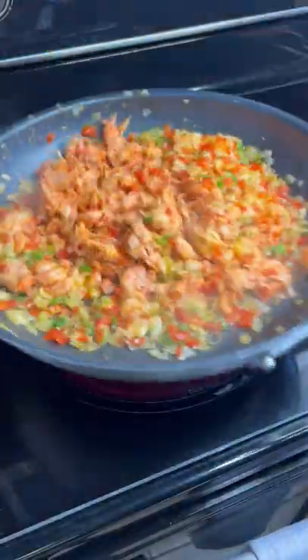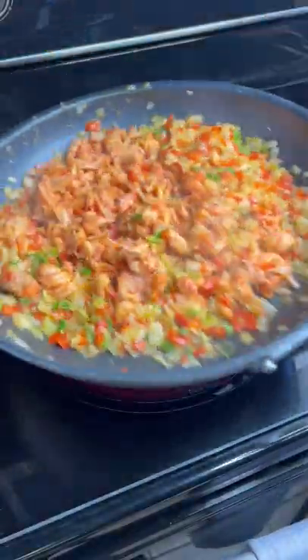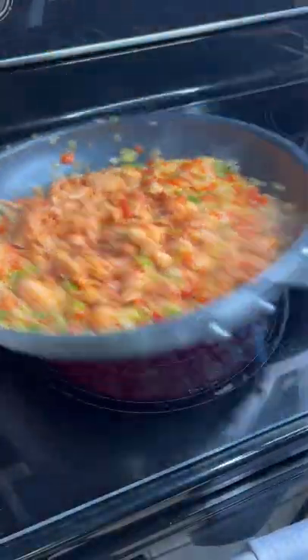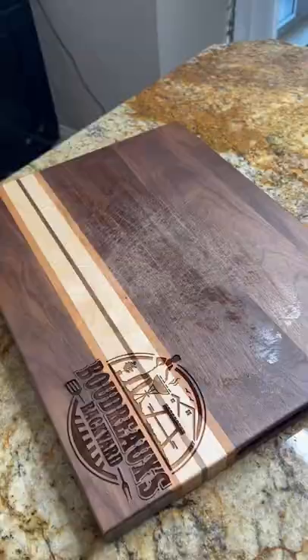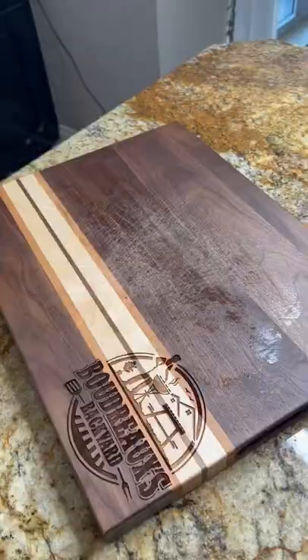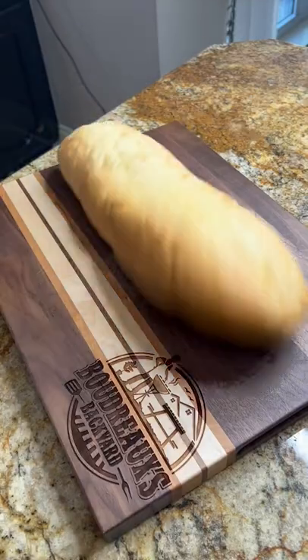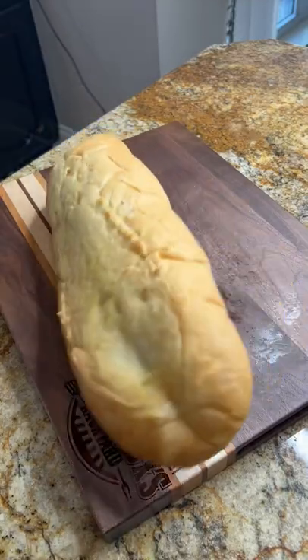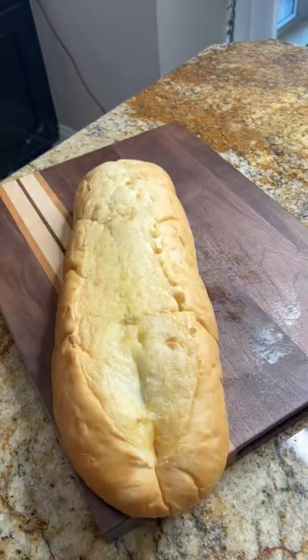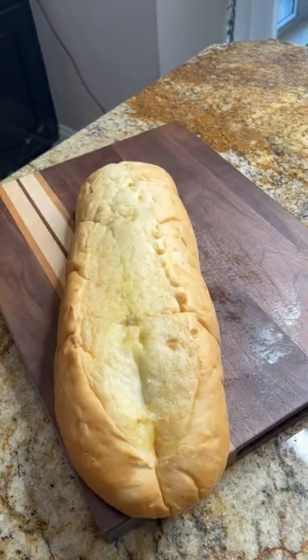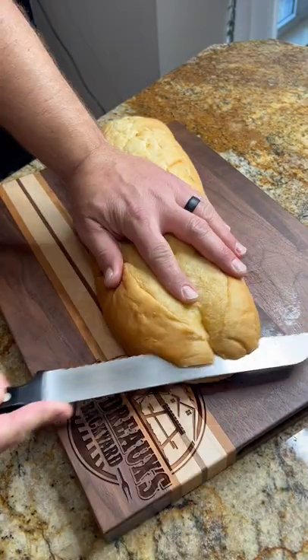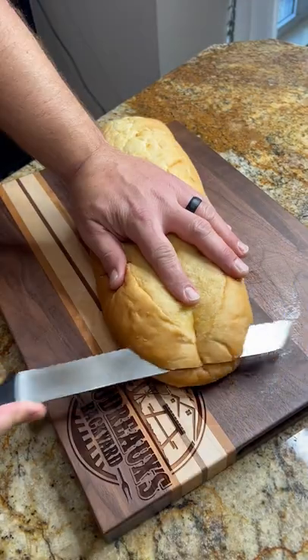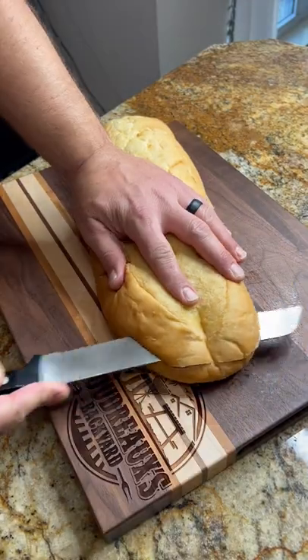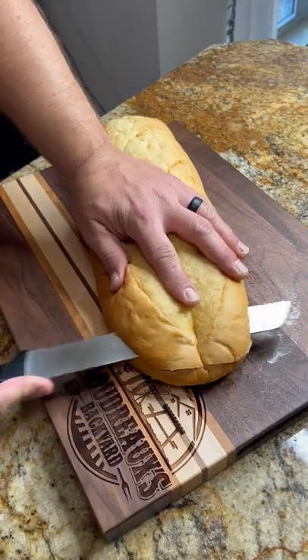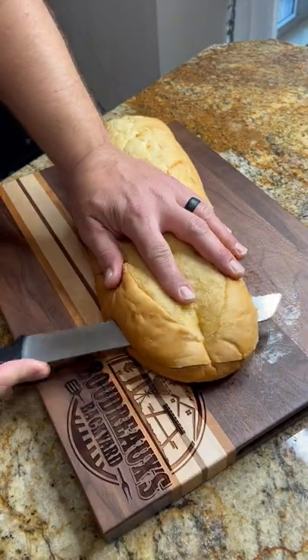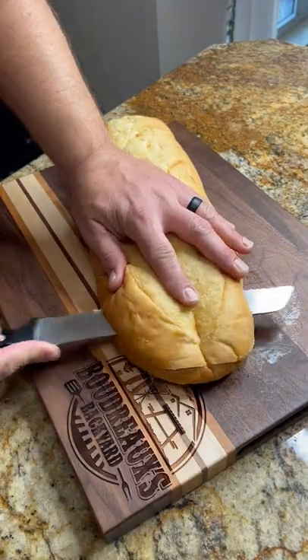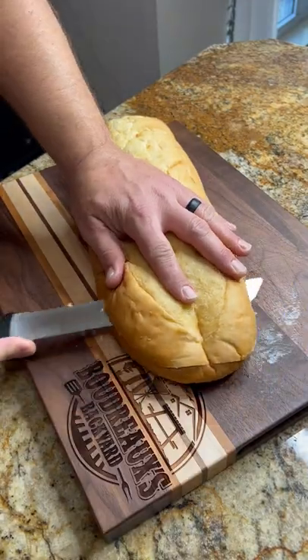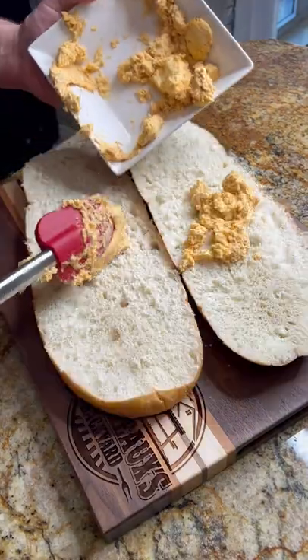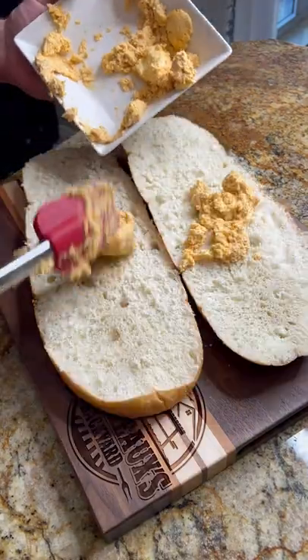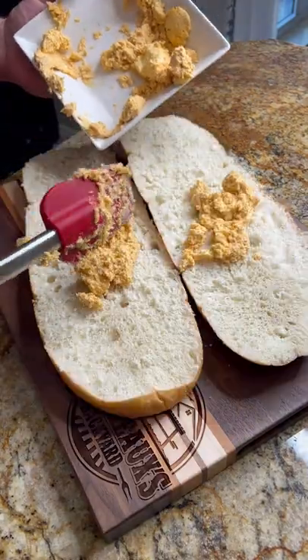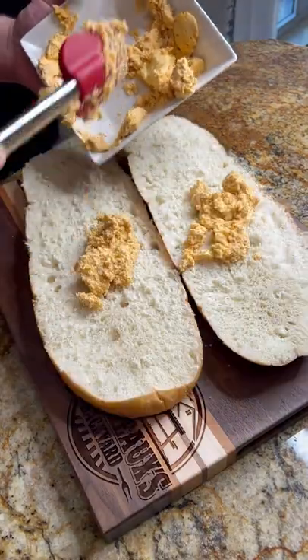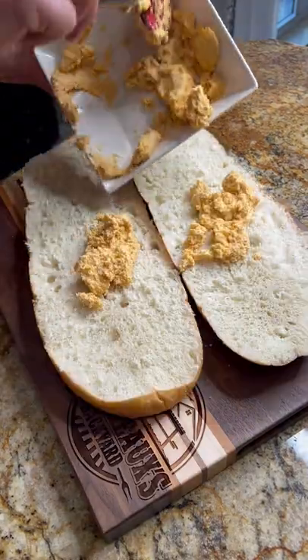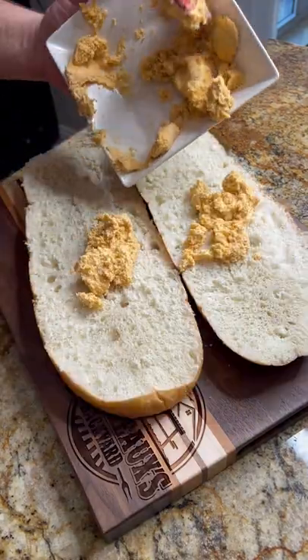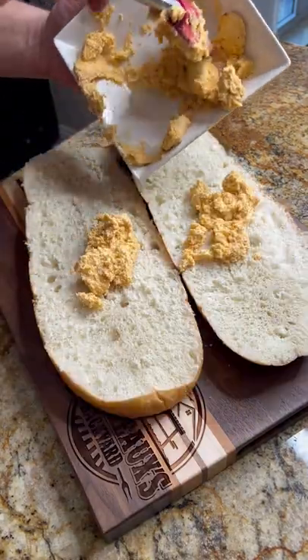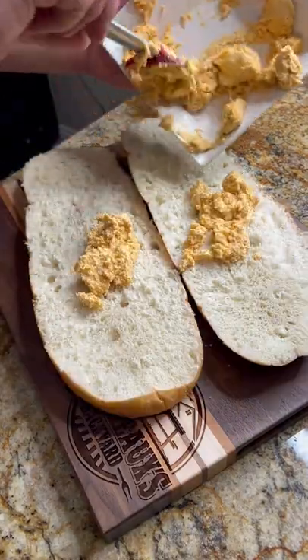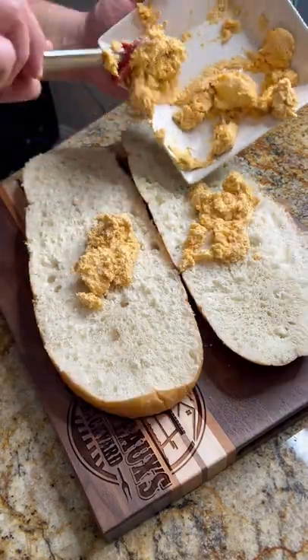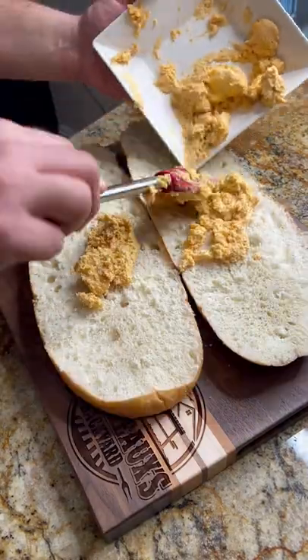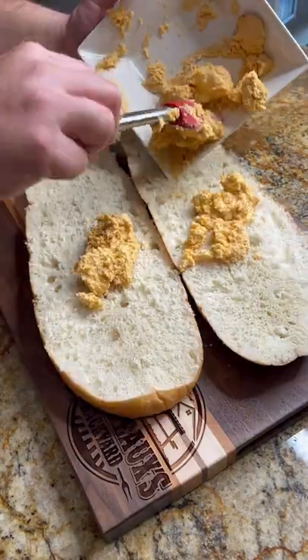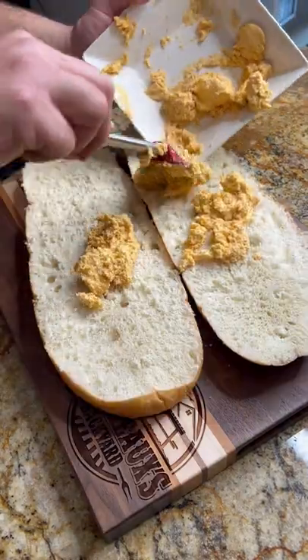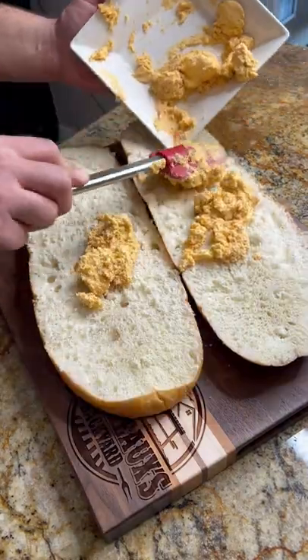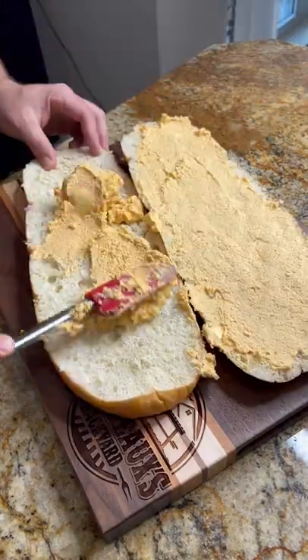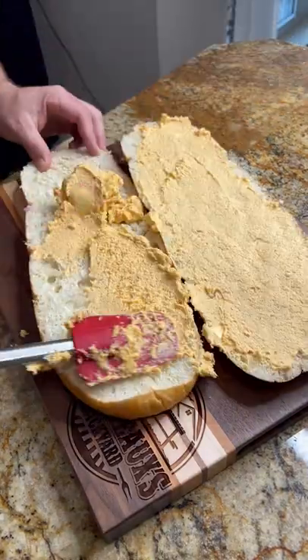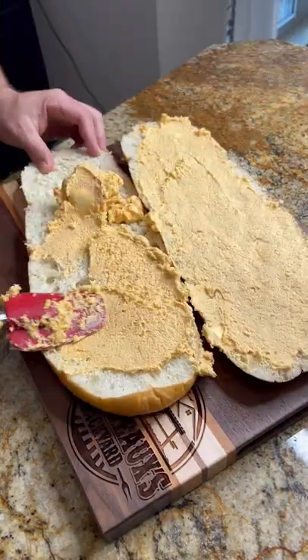Big old french loaf and cut it in half. Now spread this all over with that crawfish butter.